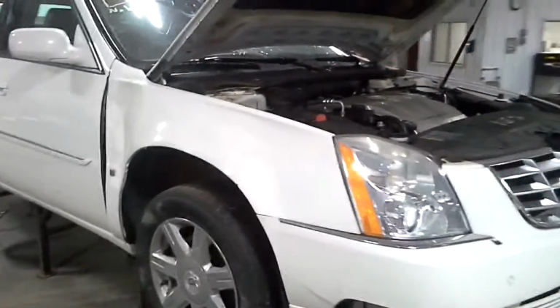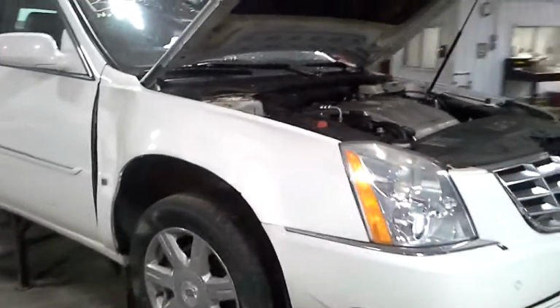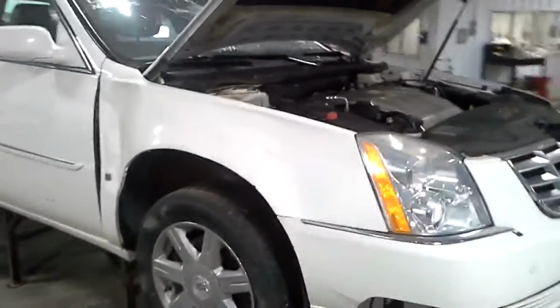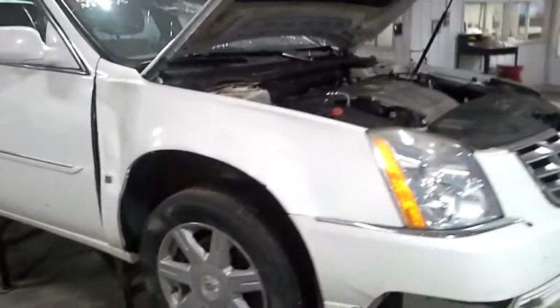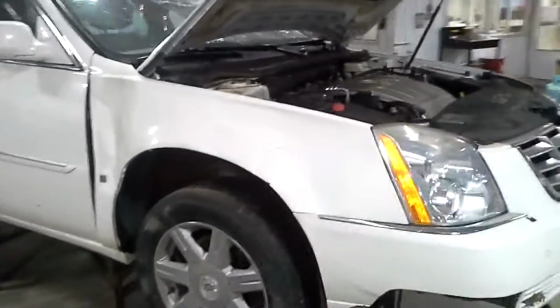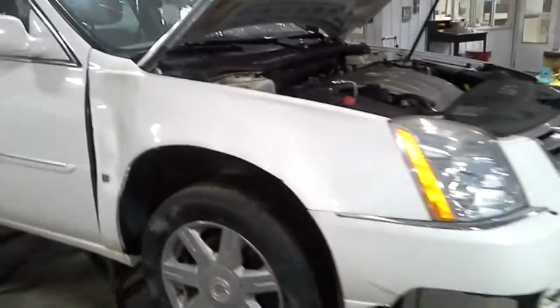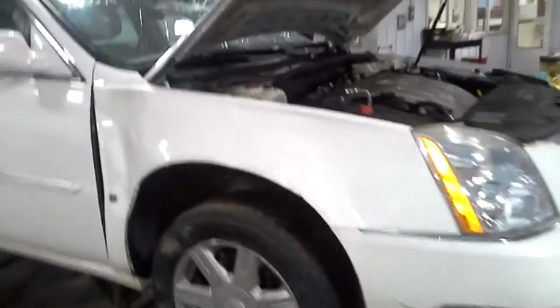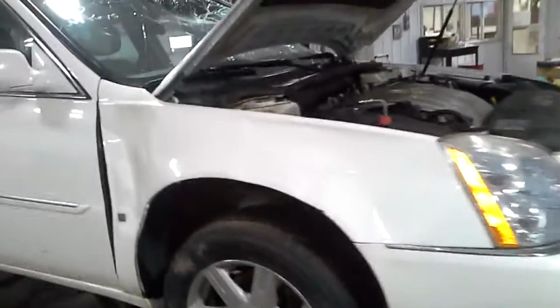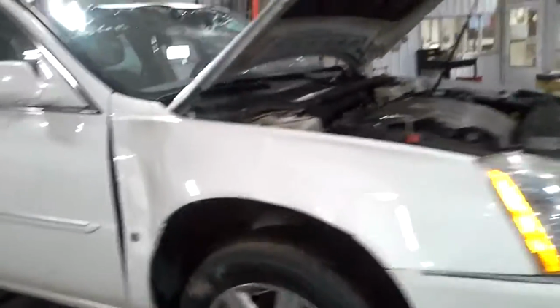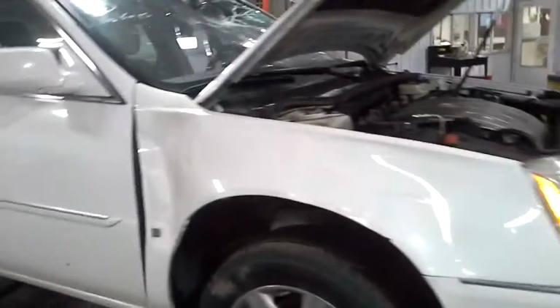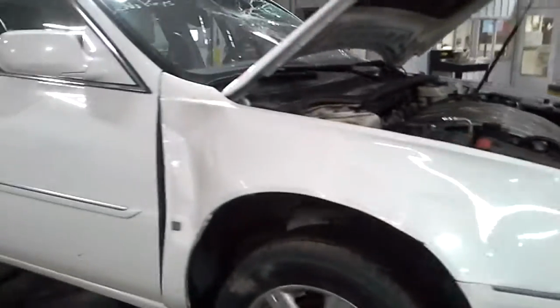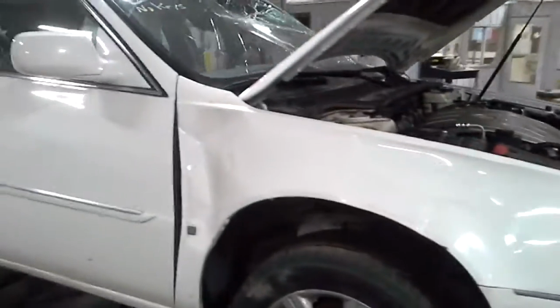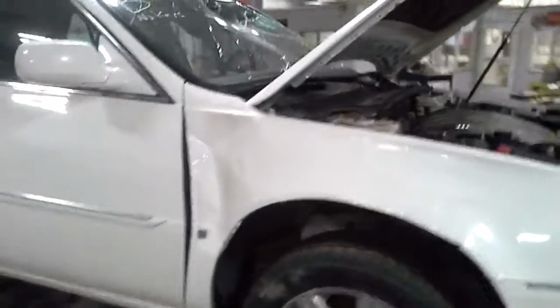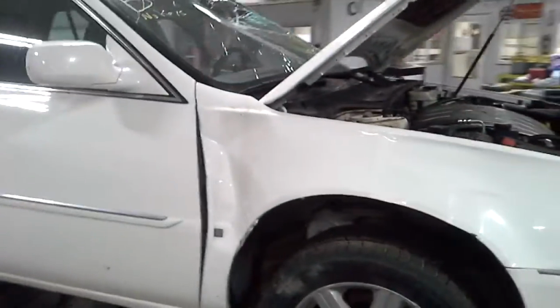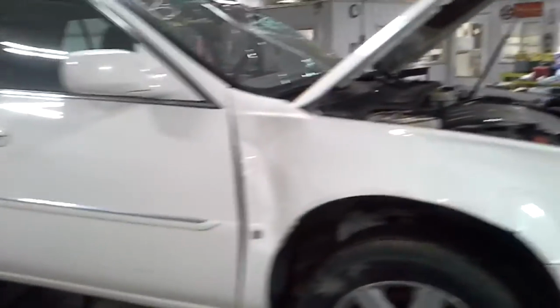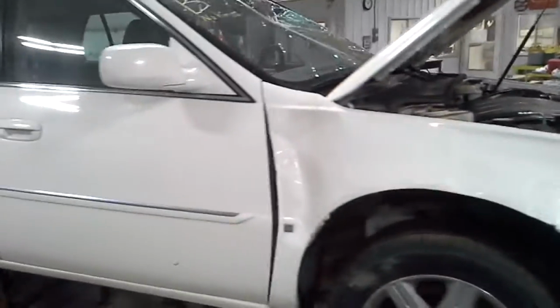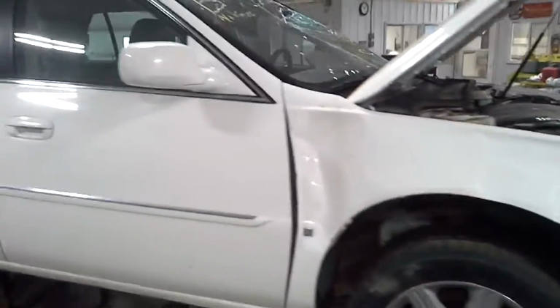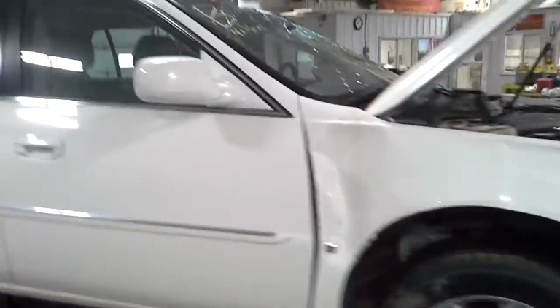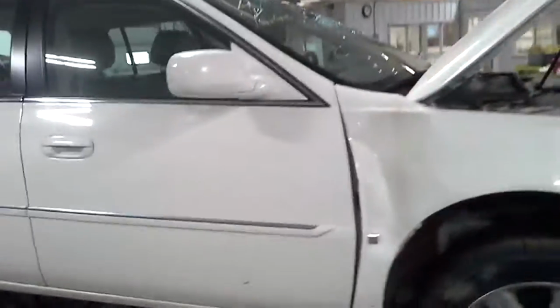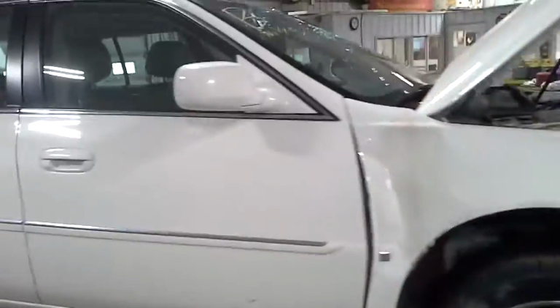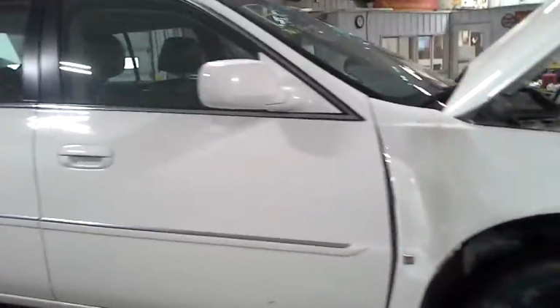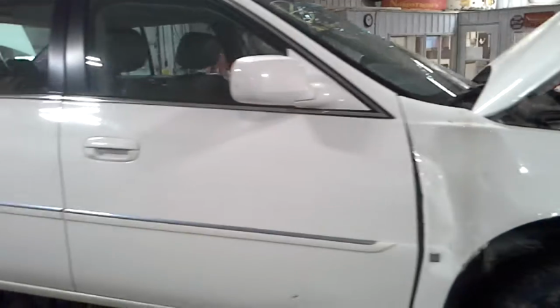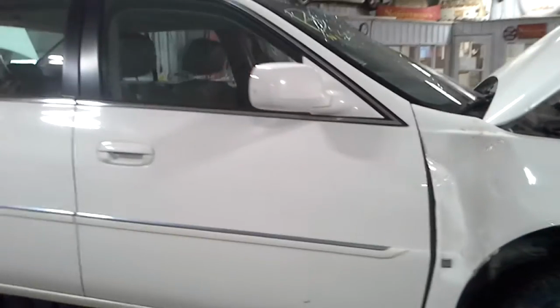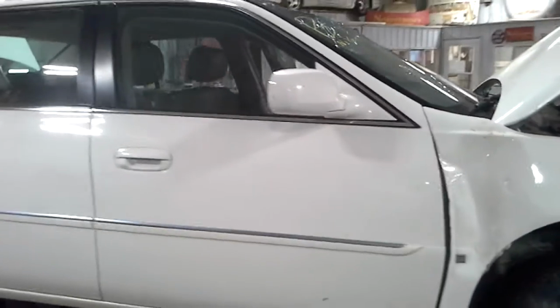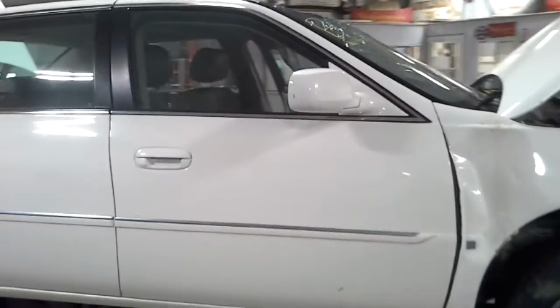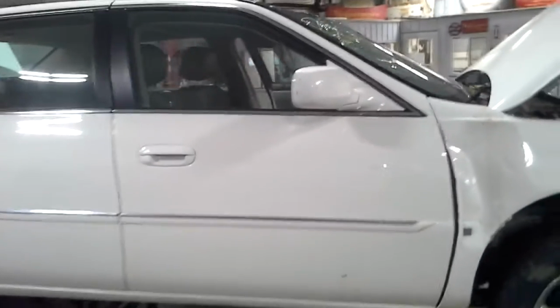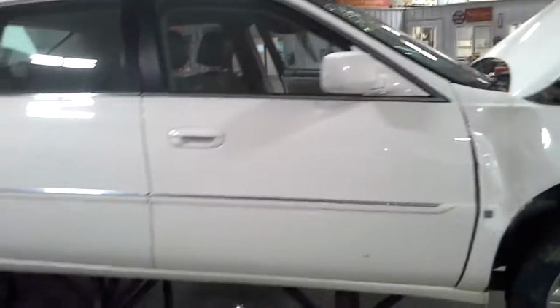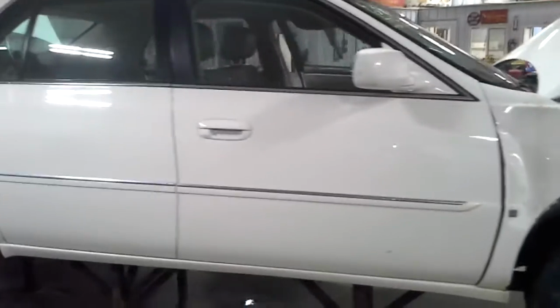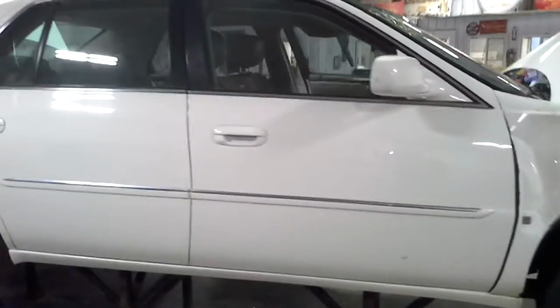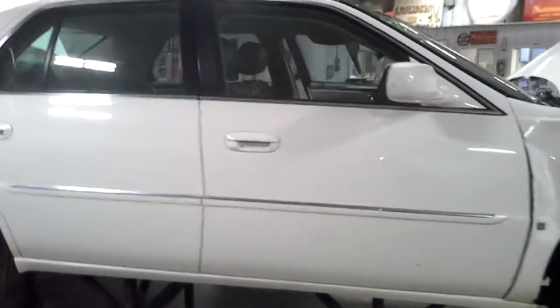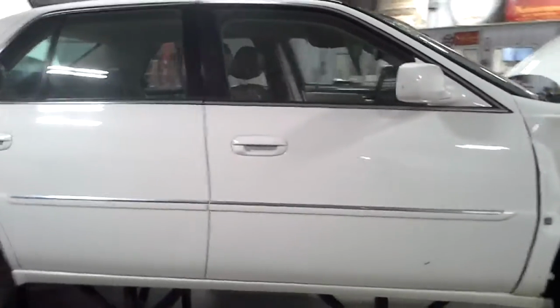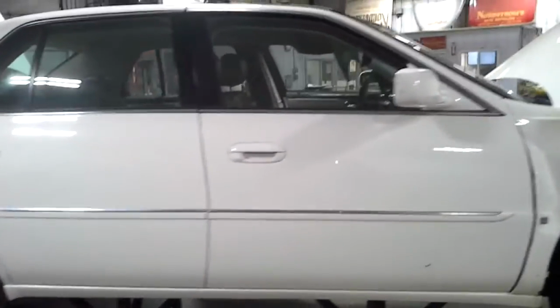We do not have any keys for this, so we won't be starting it up. We'll verify the drivetrain is good and teardown.